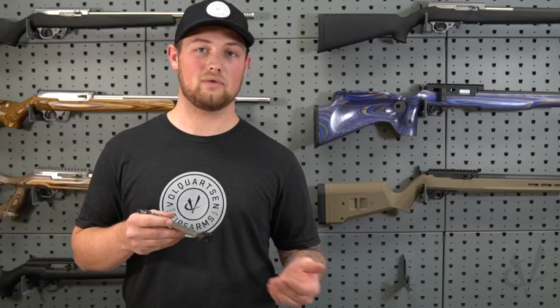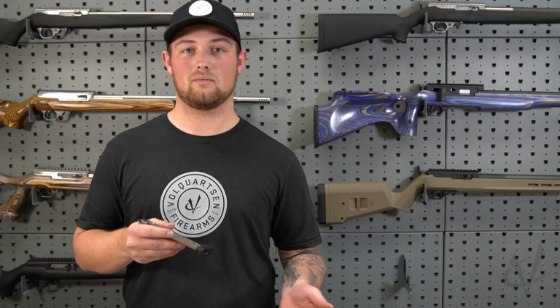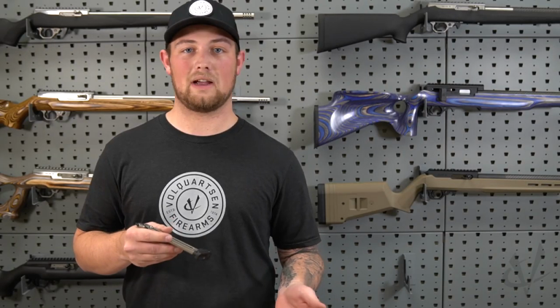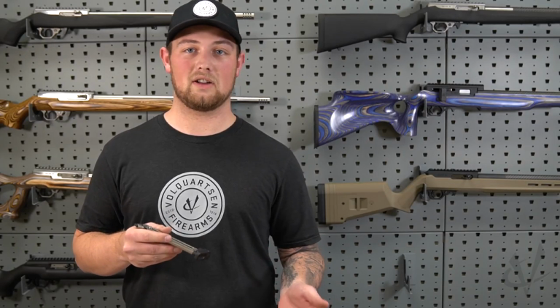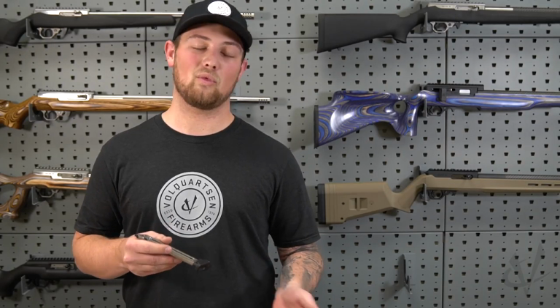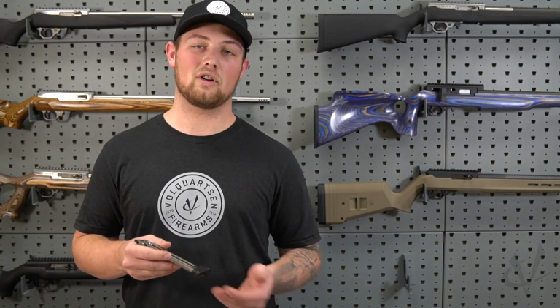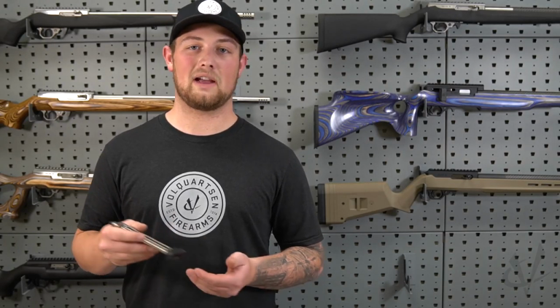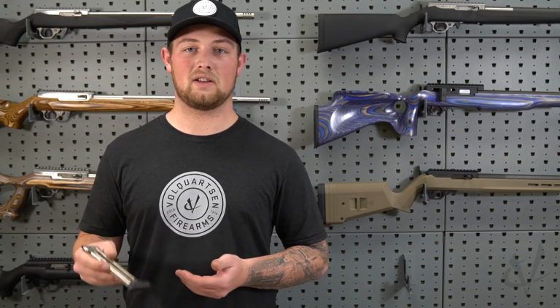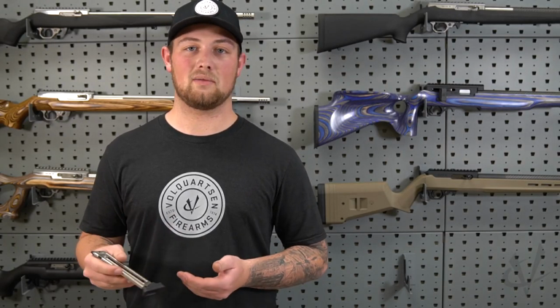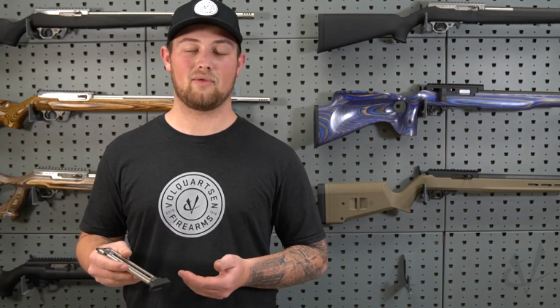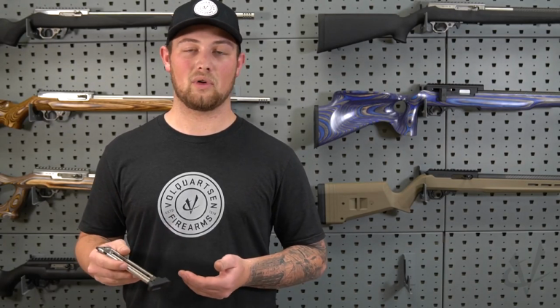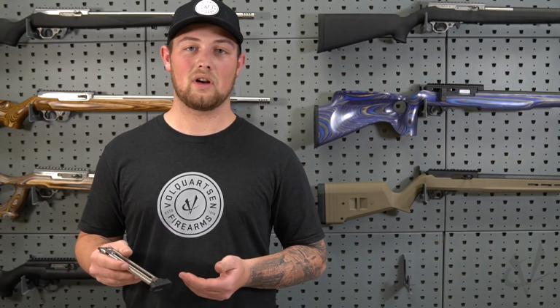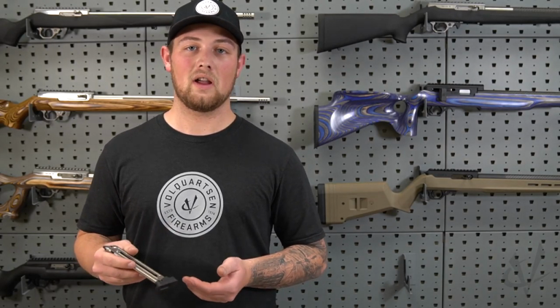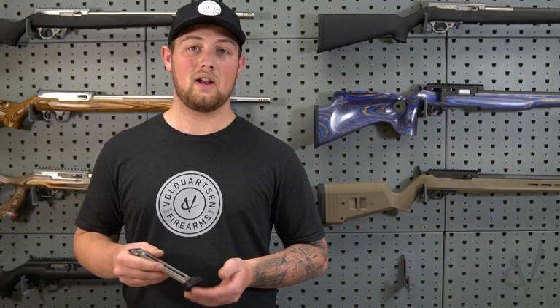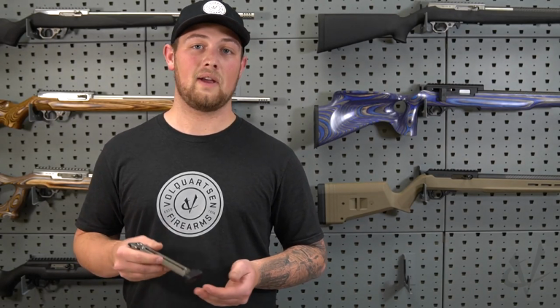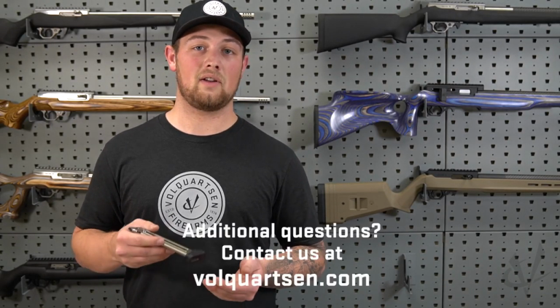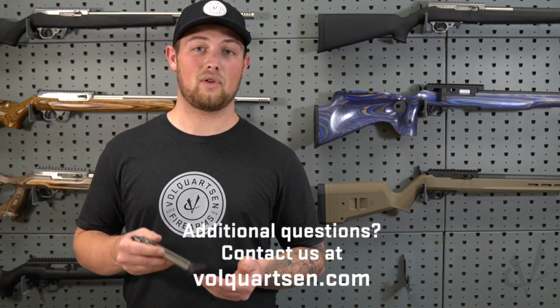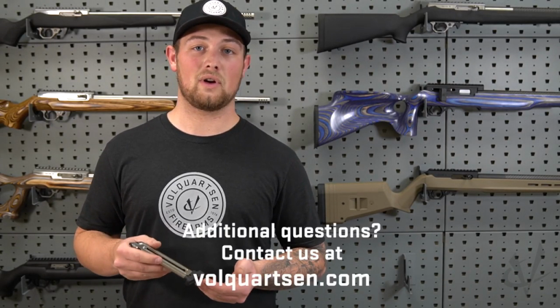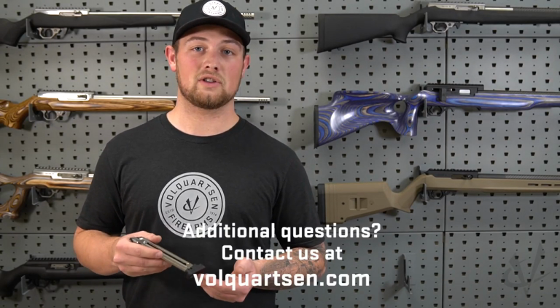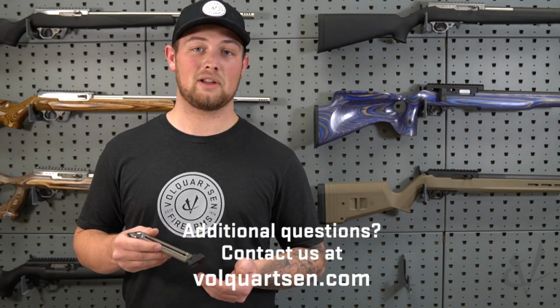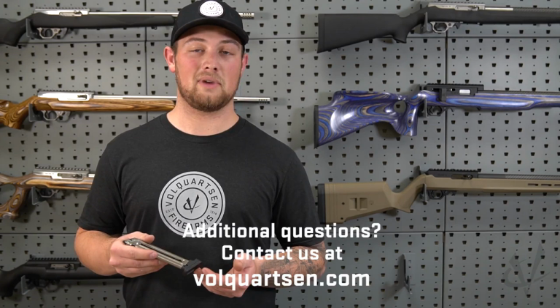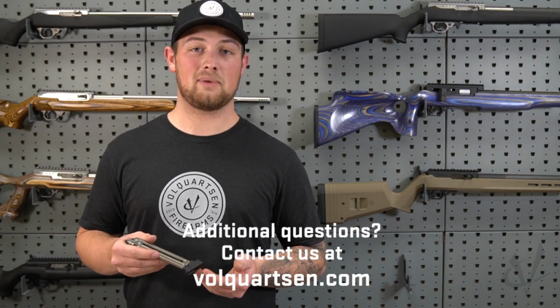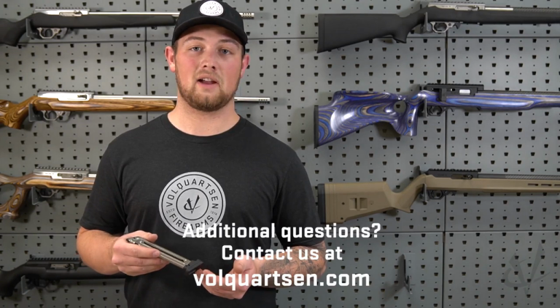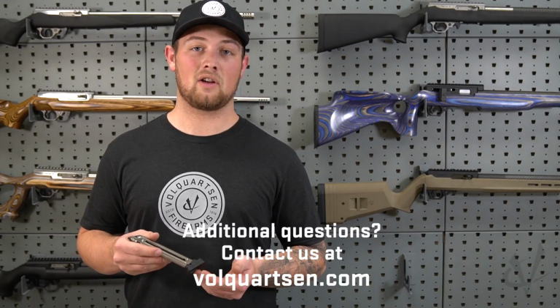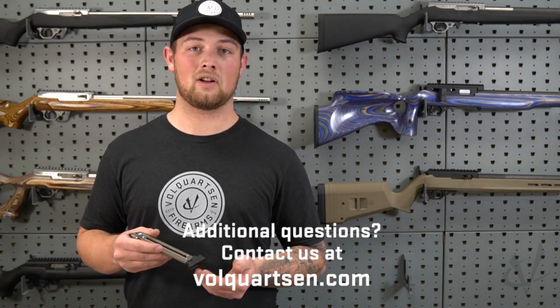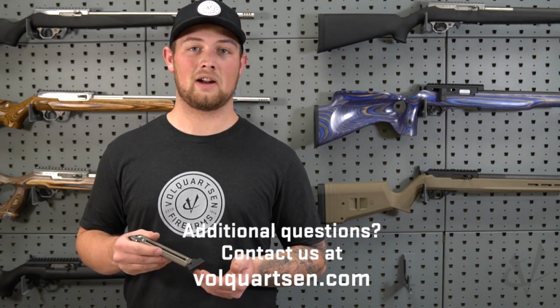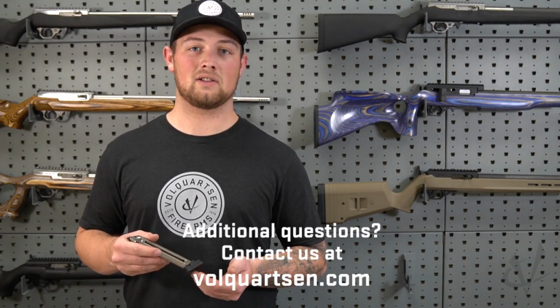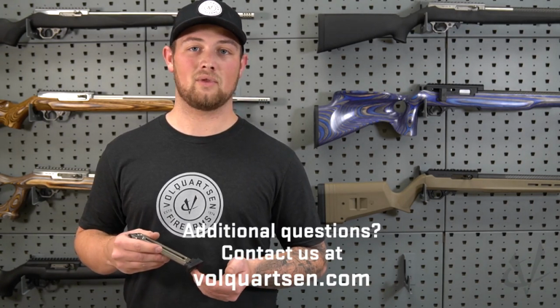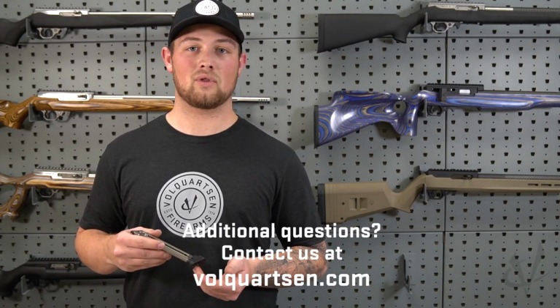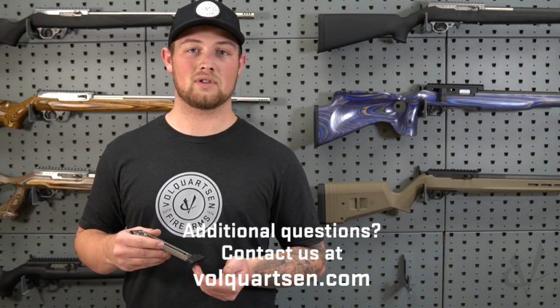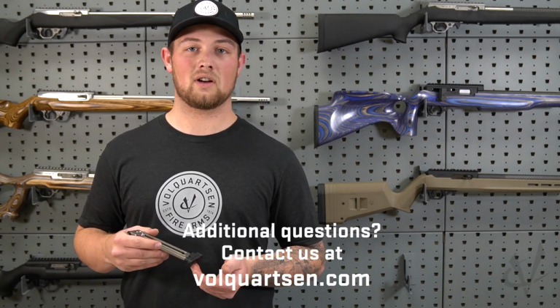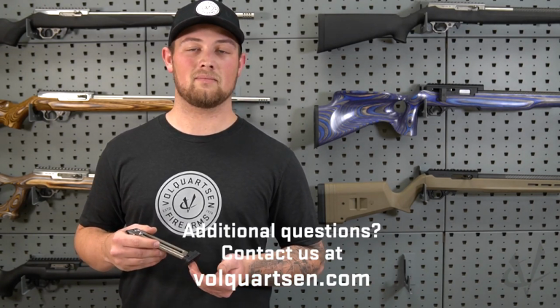If you have any further questions about the base pad, you can contact us at volkhorstin.com.